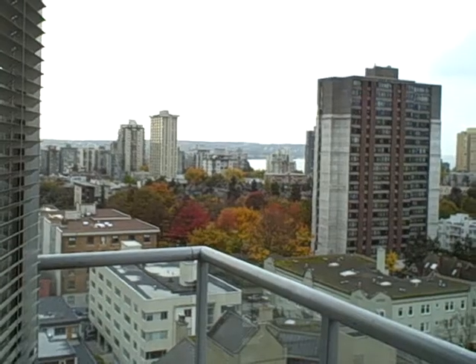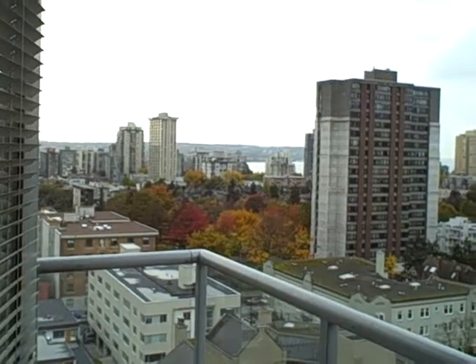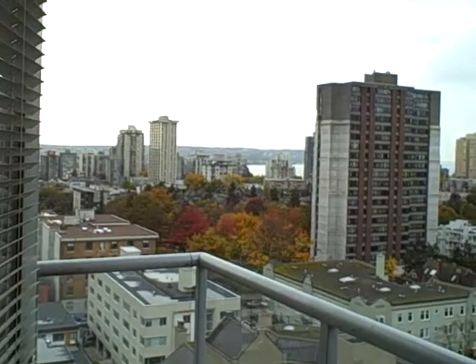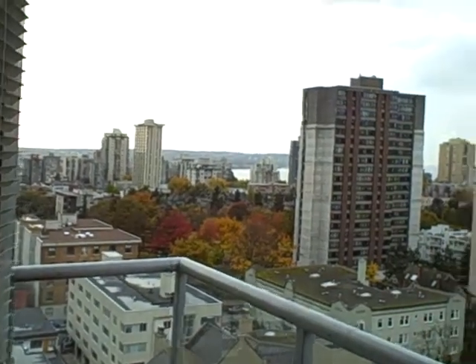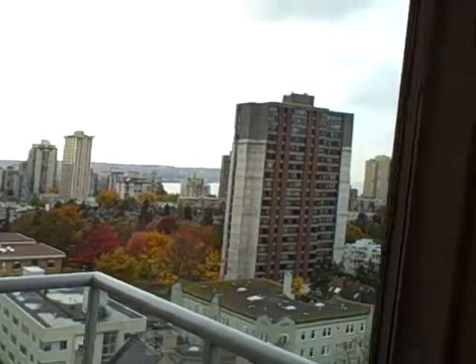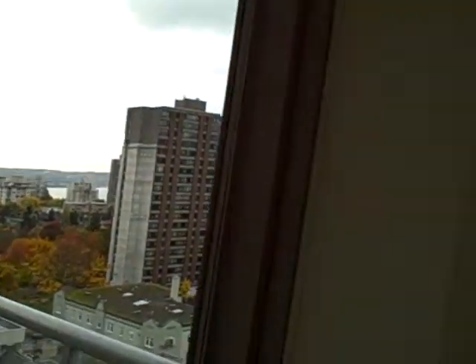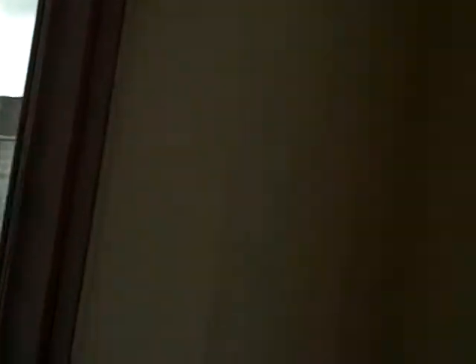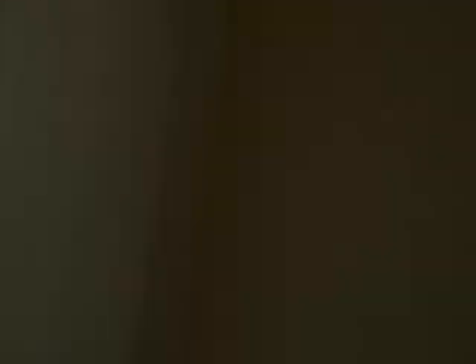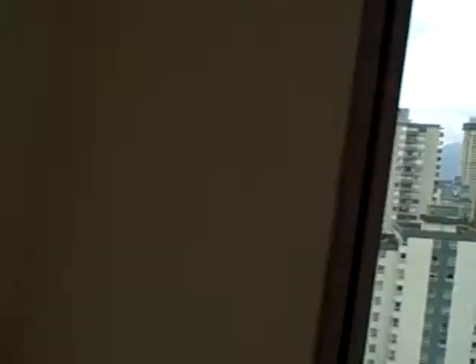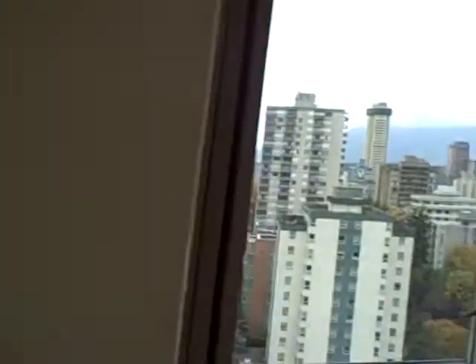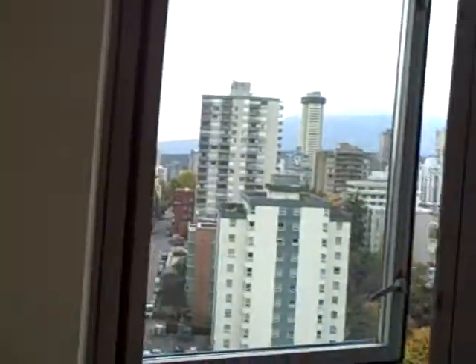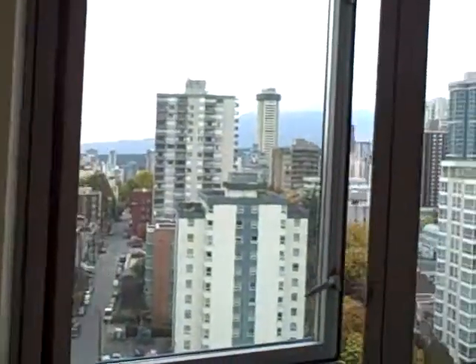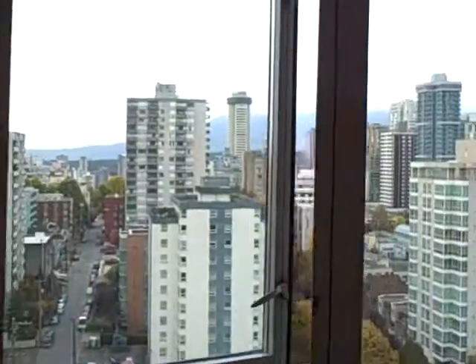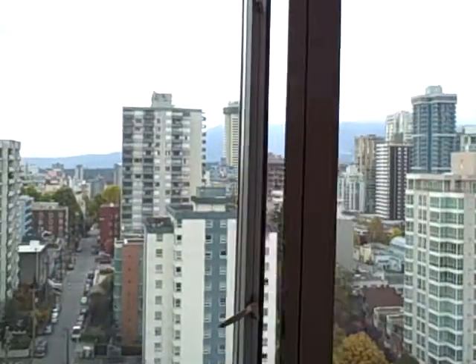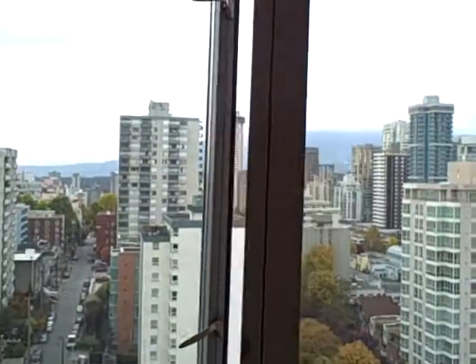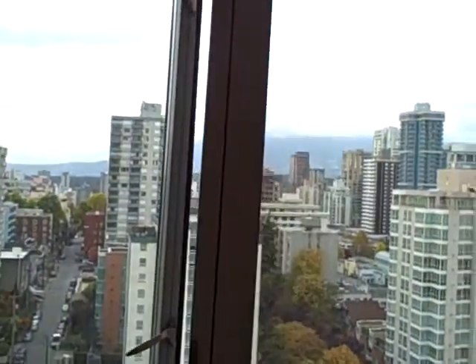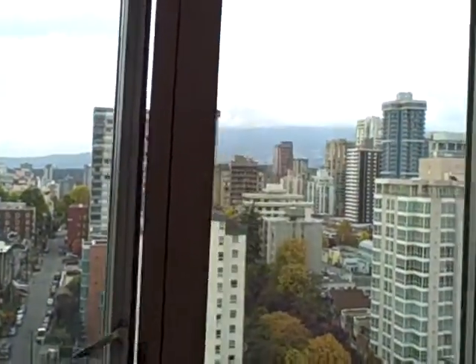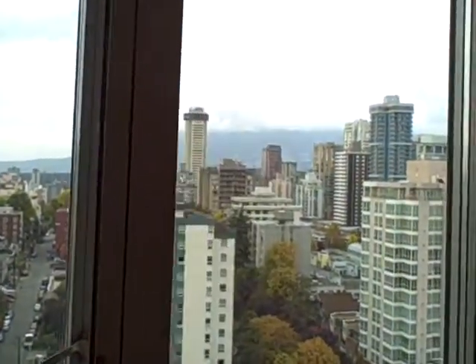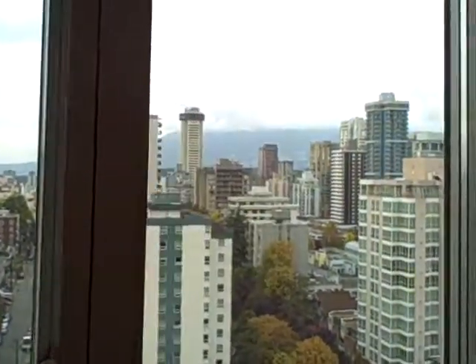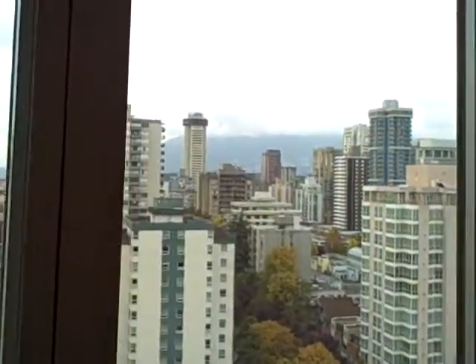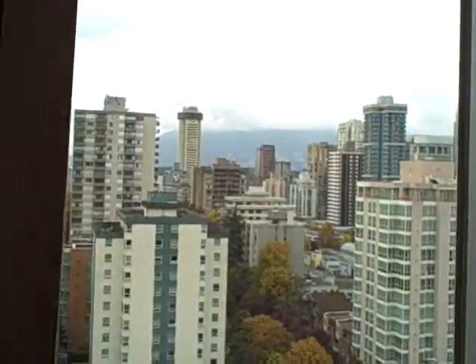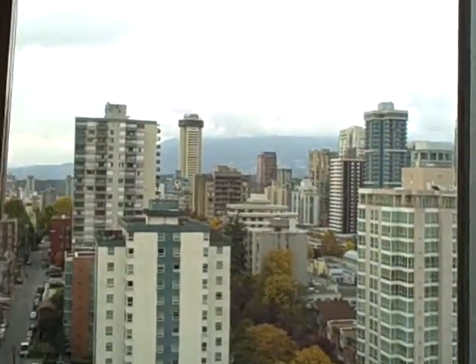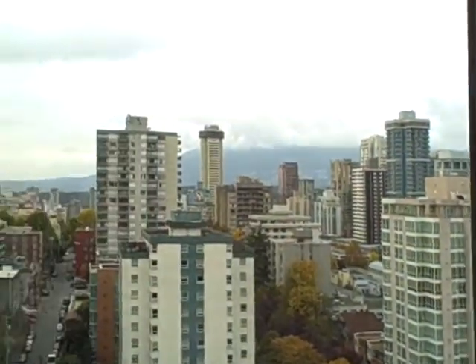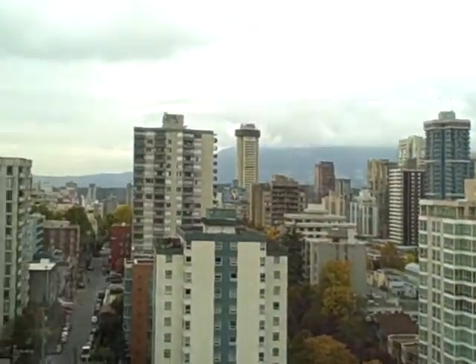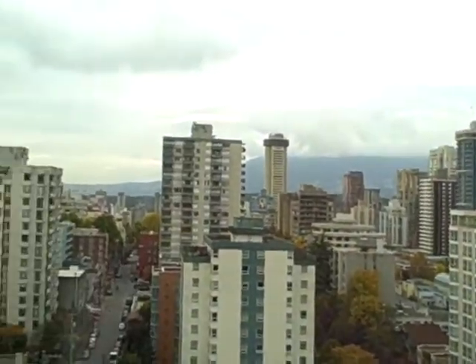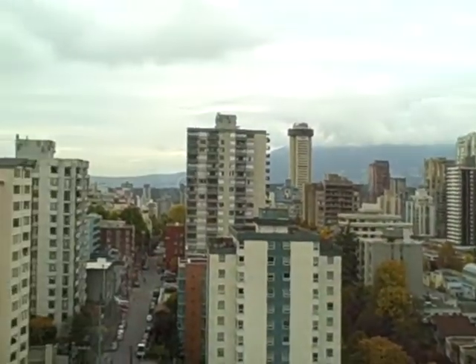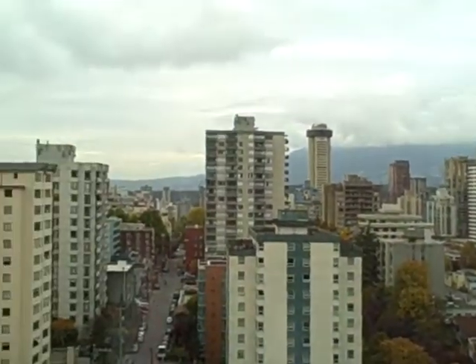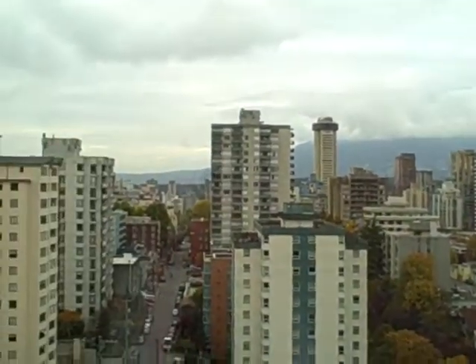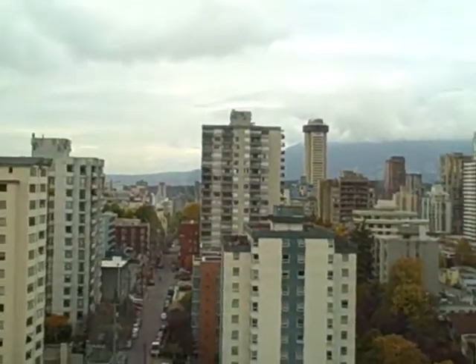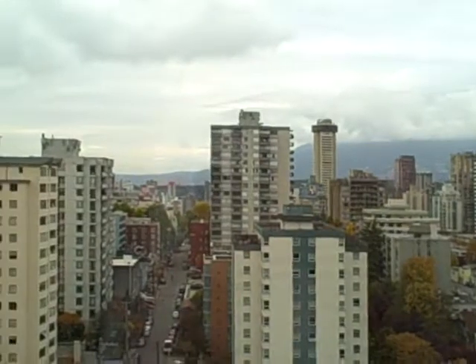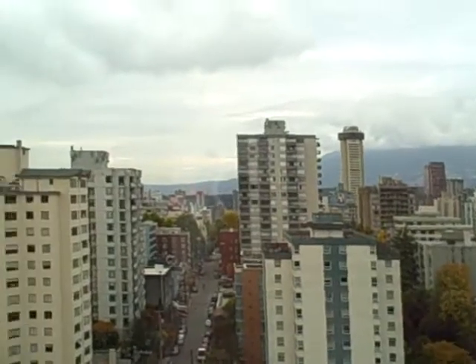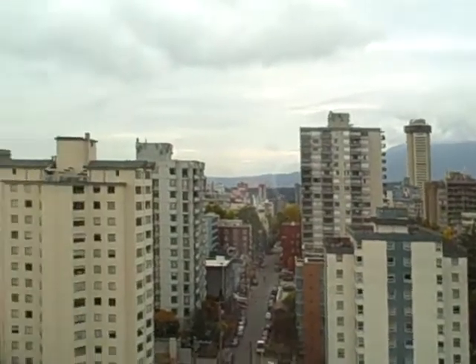Hey, how are you? It's Mike from MikeStewart.ca and today I want to show you my new listing at 1501-1050 Smythe.